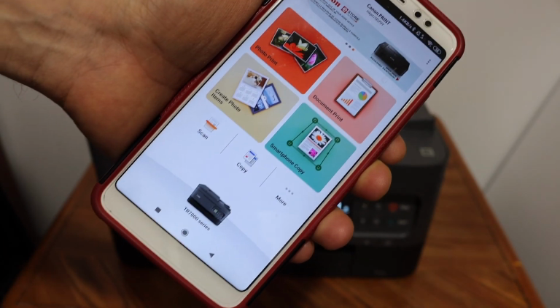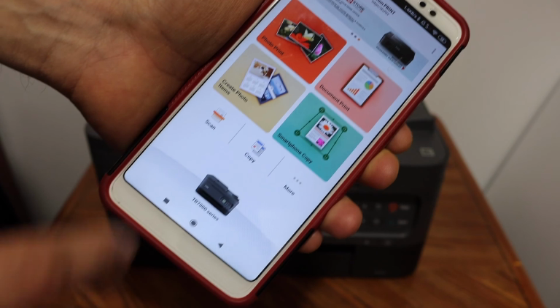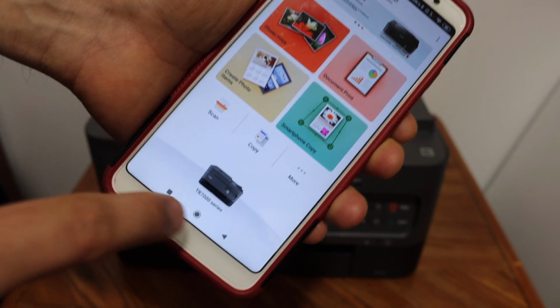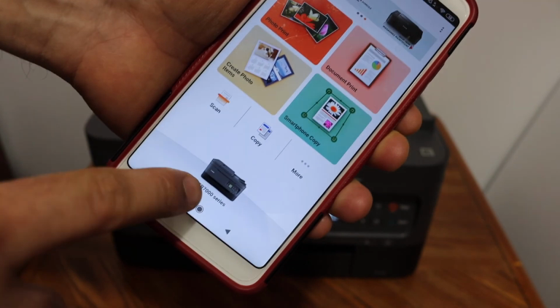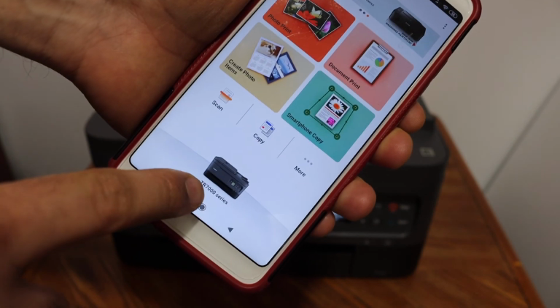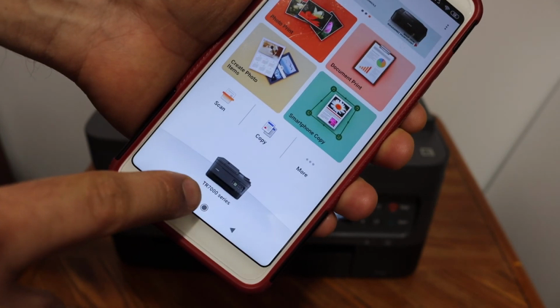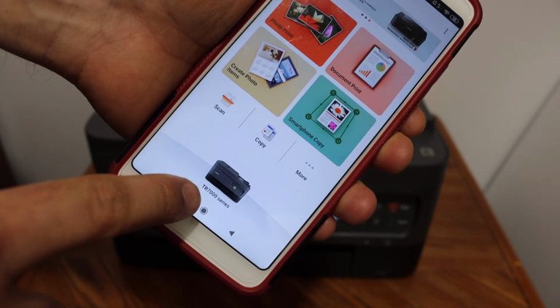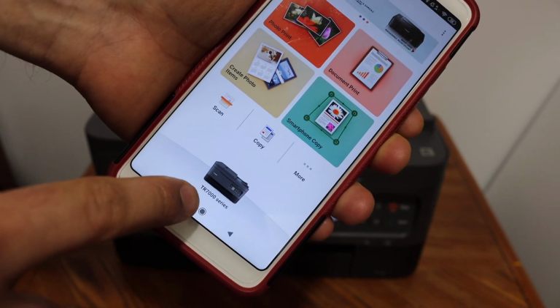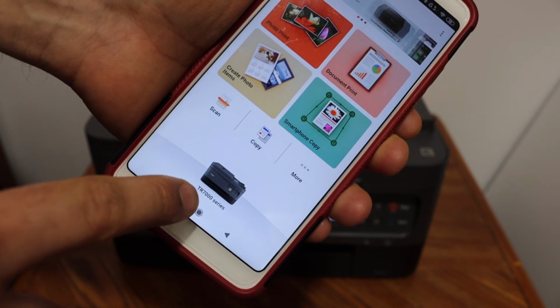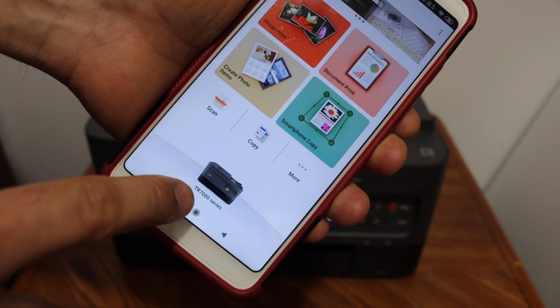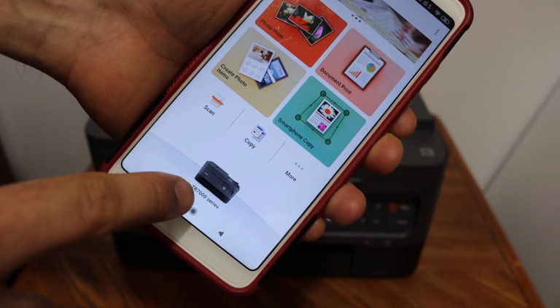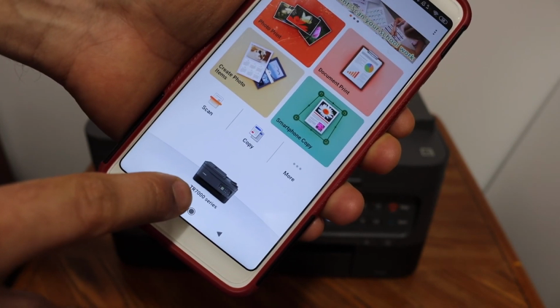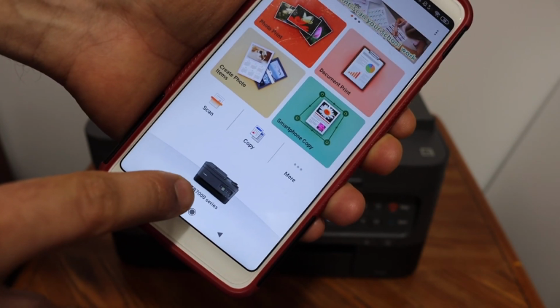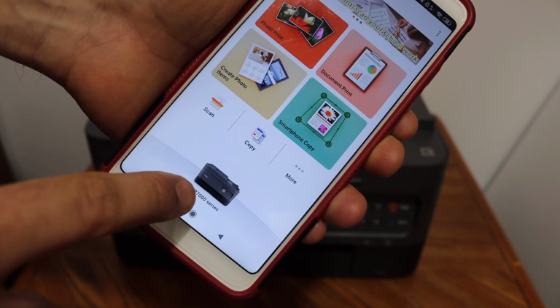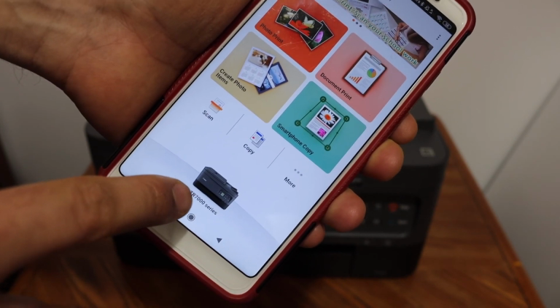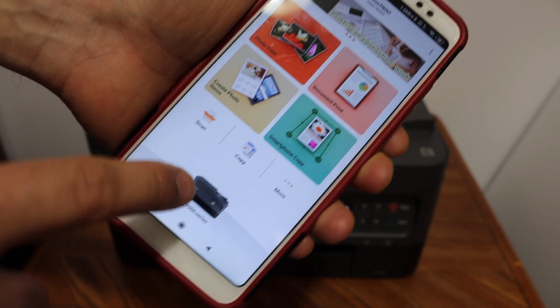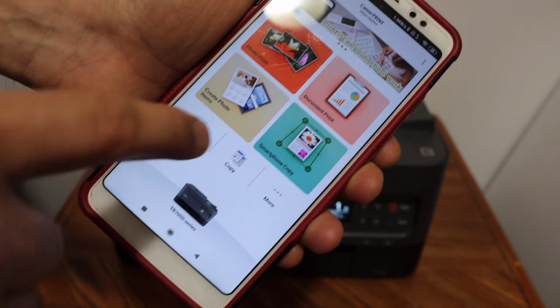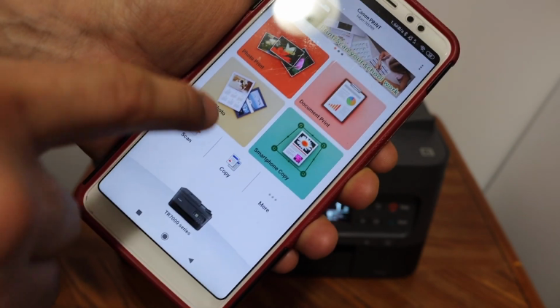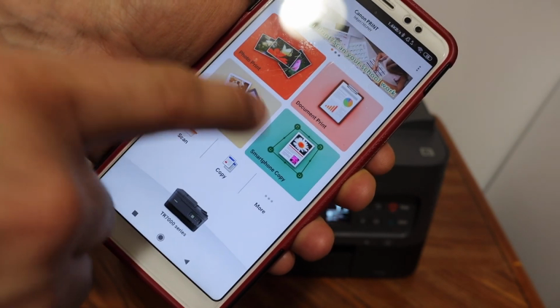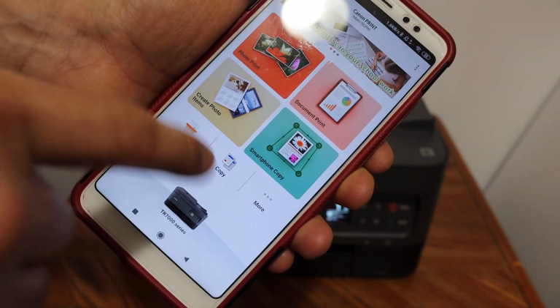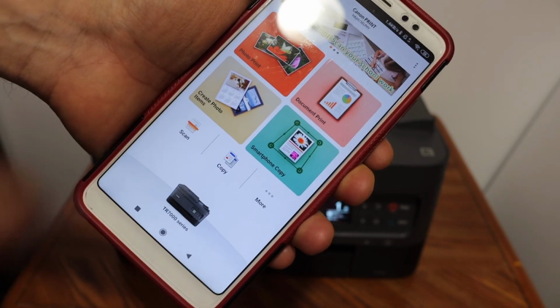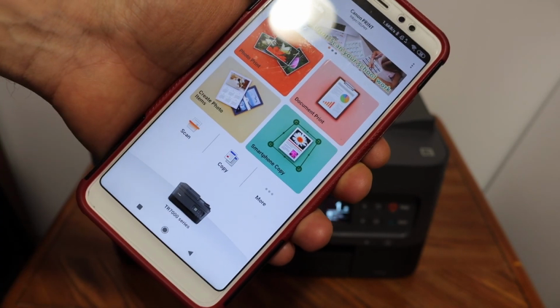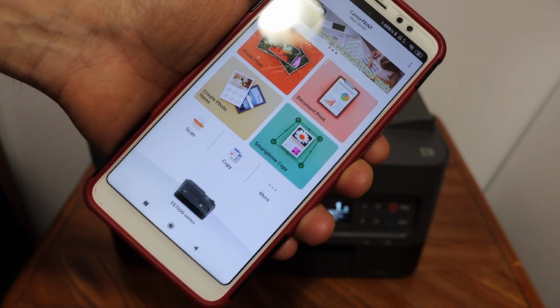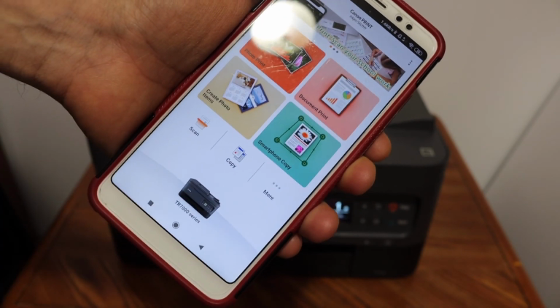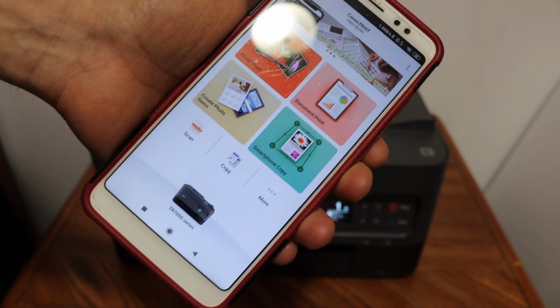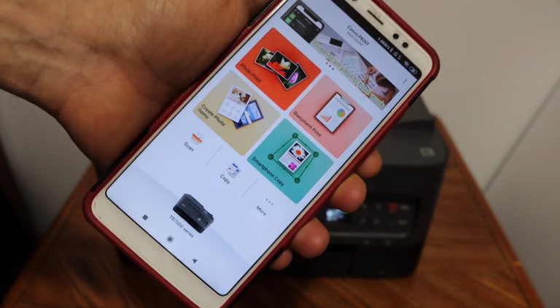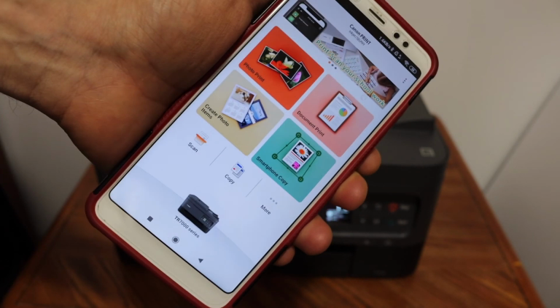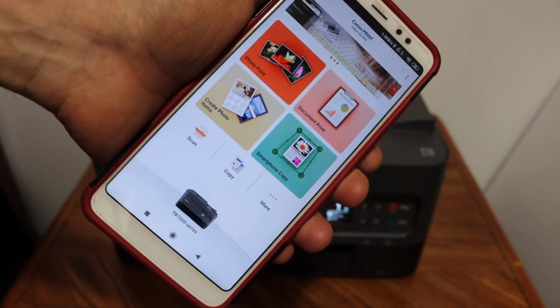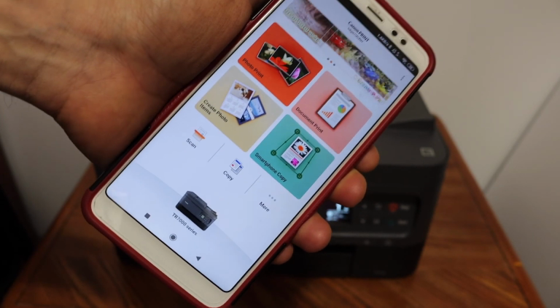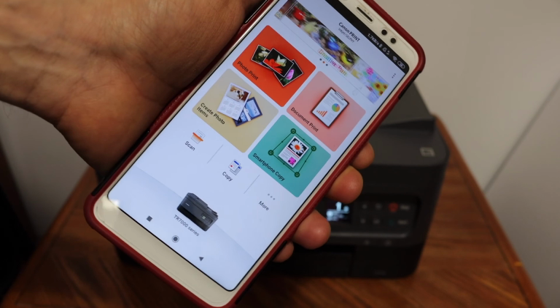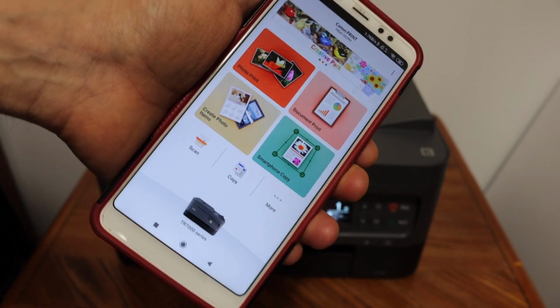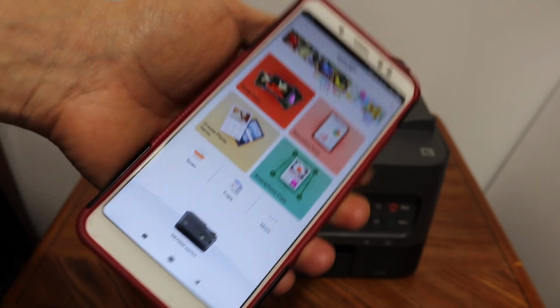Your printer series will appear as you can see, and from here you can start wireless printing and scanning.